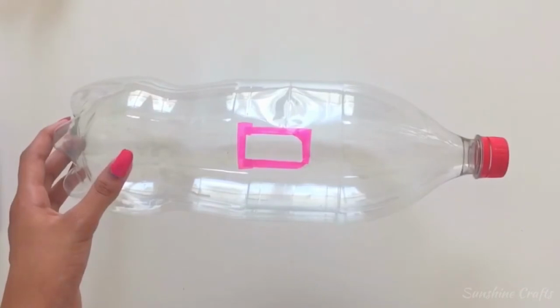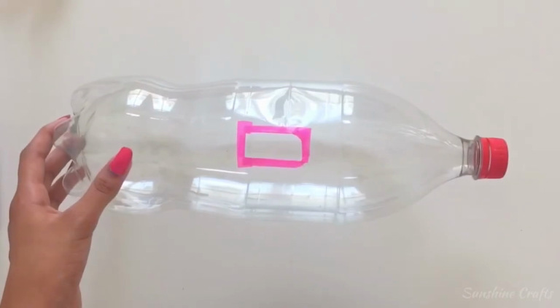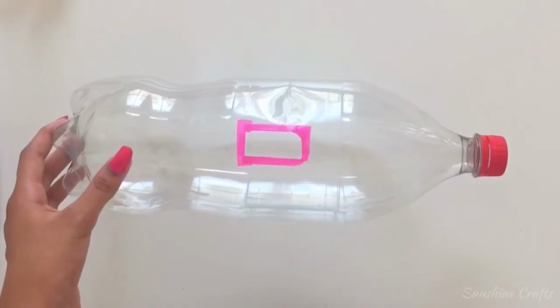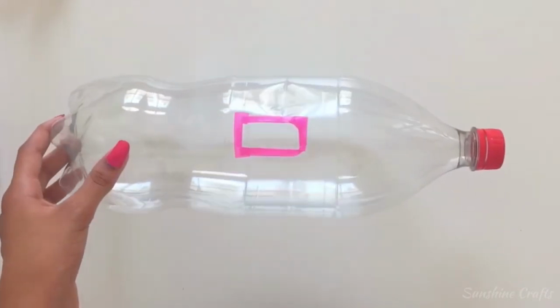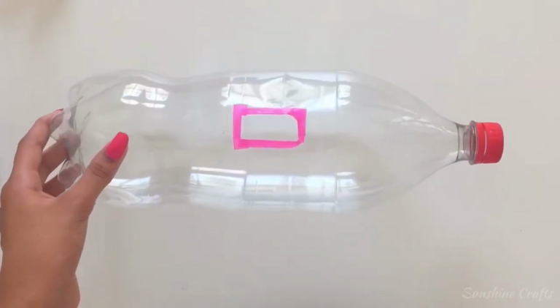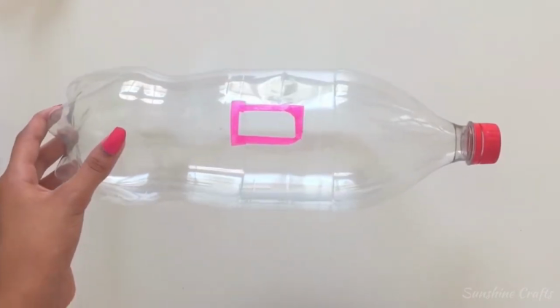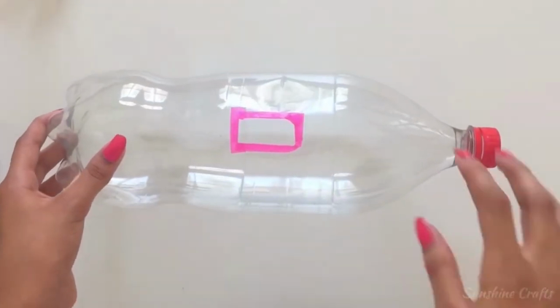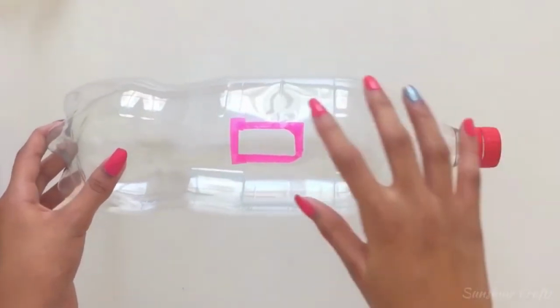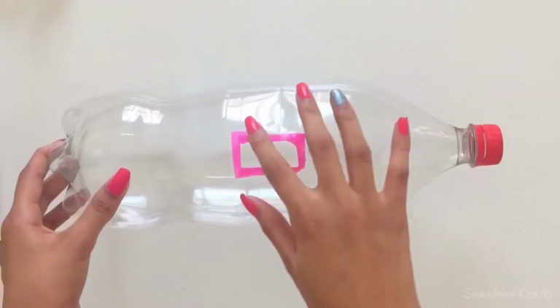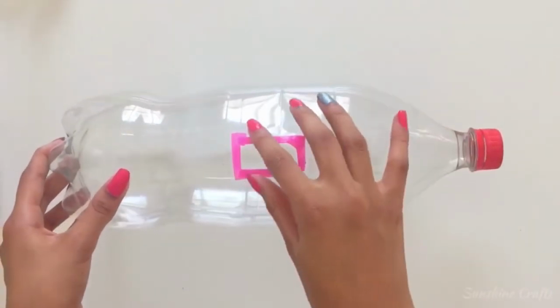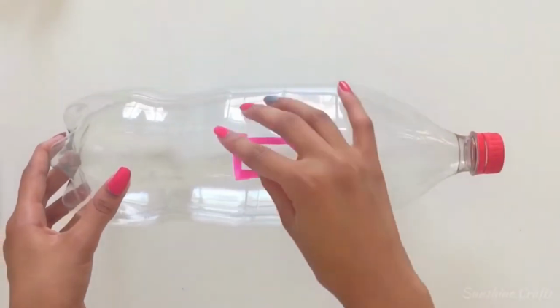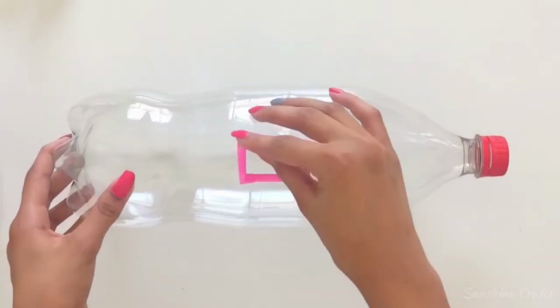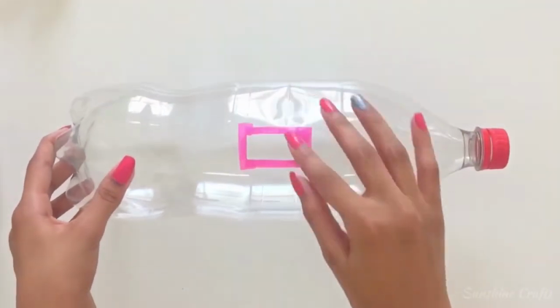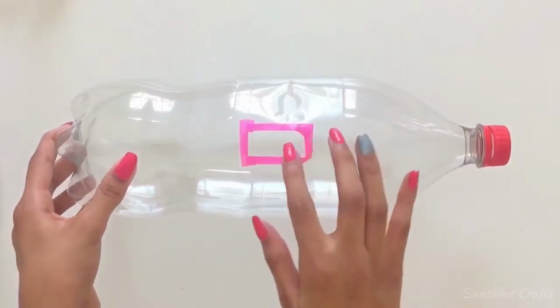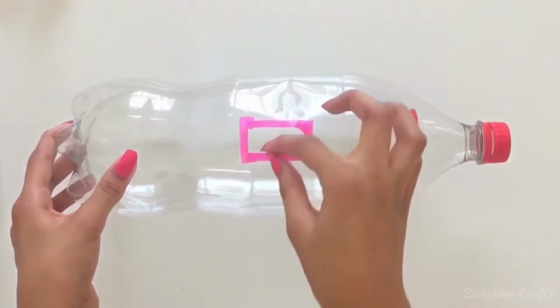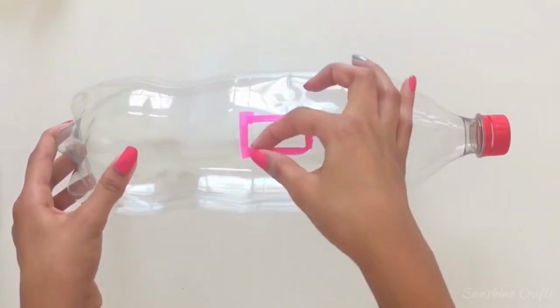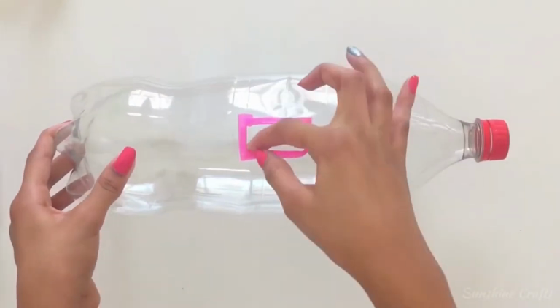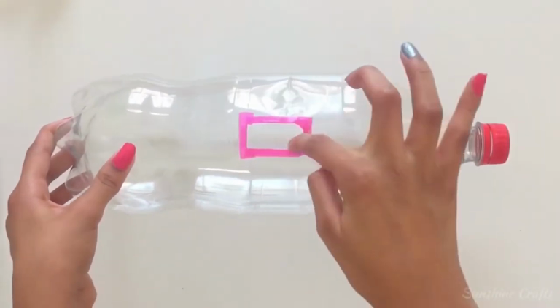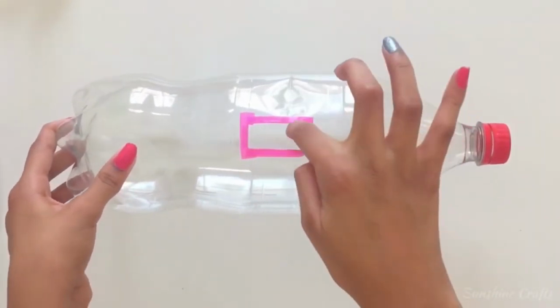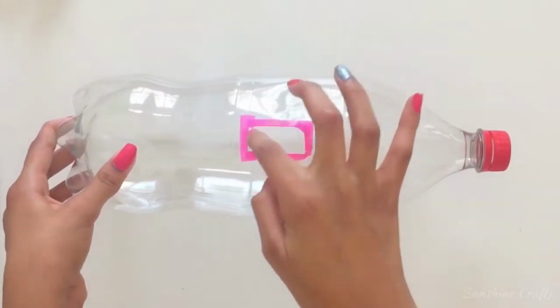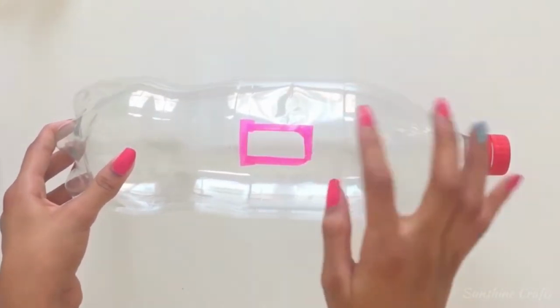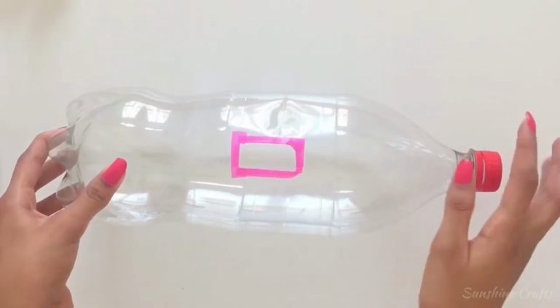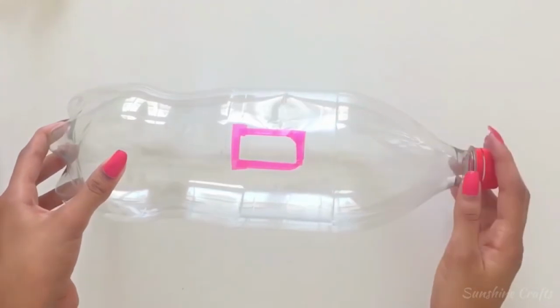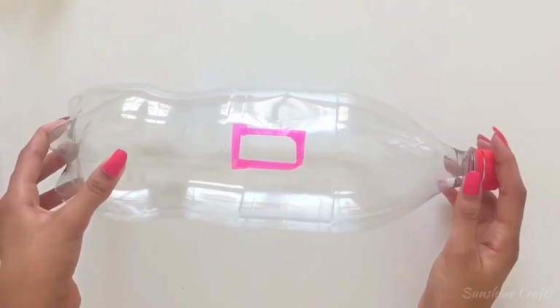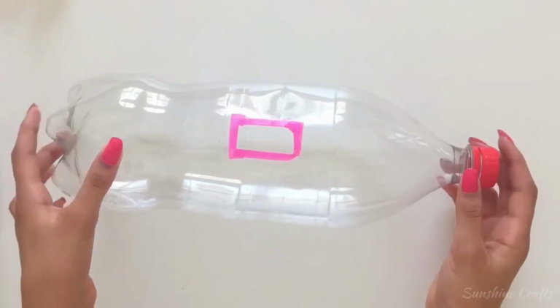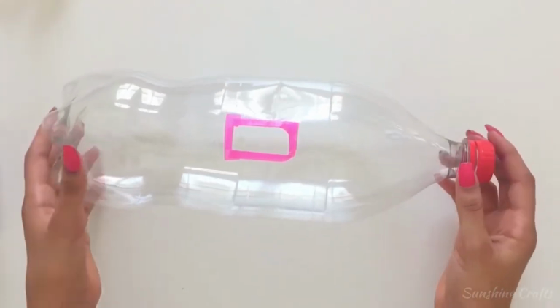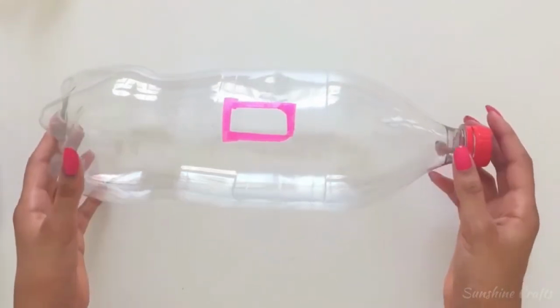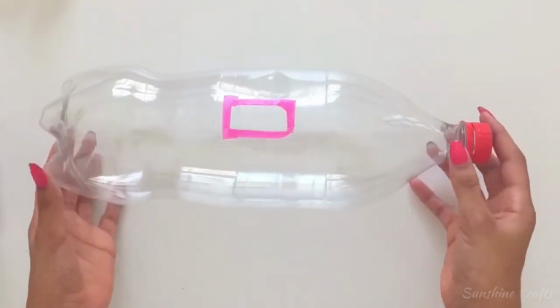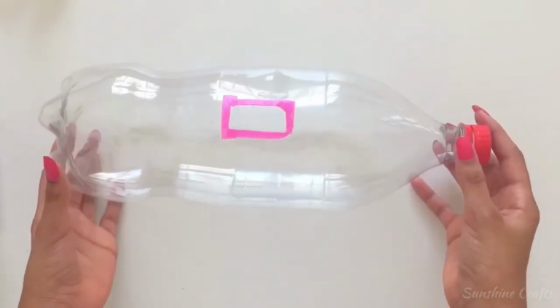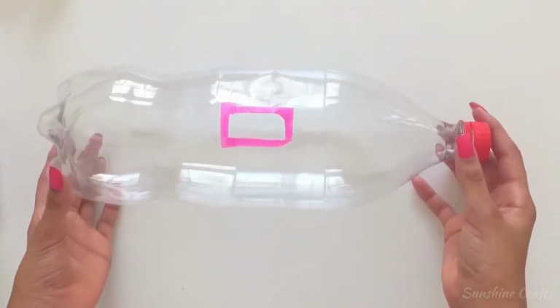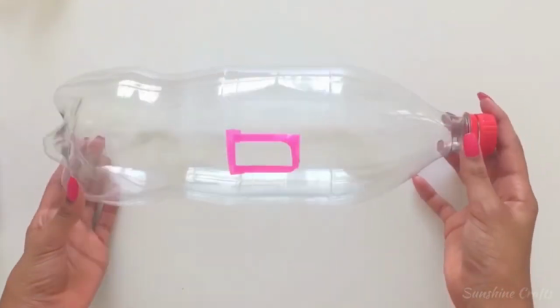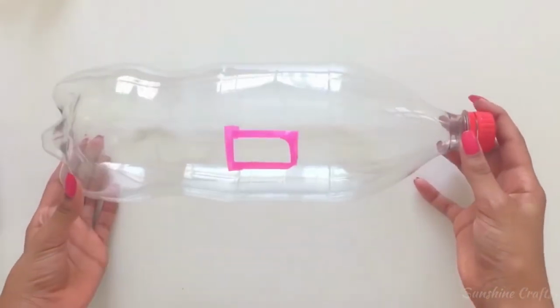Your piggy bank is mostly complete. If you want to you can decorate the outside, but I like the clear look of the bottle.